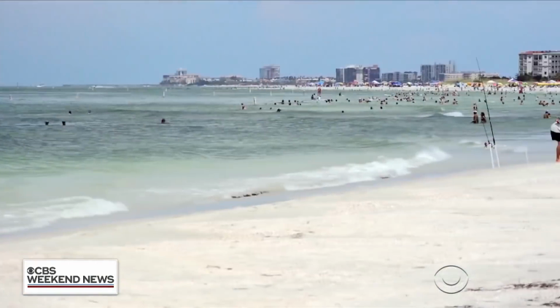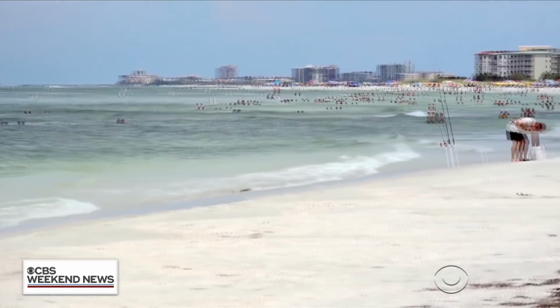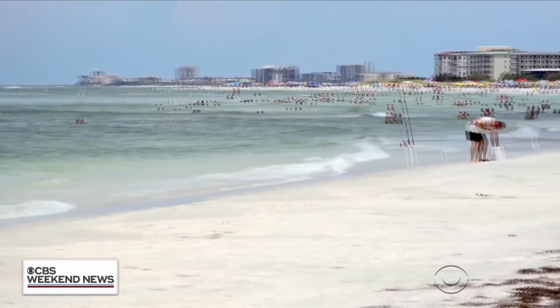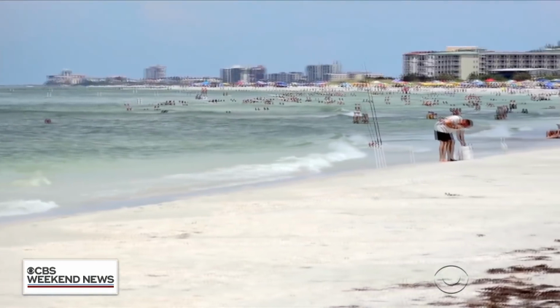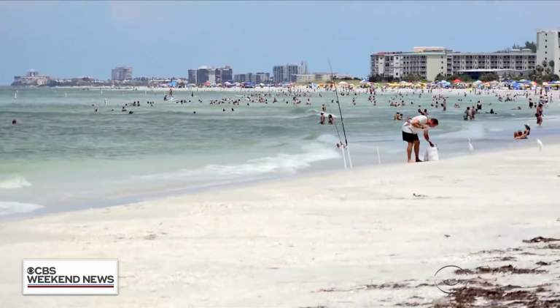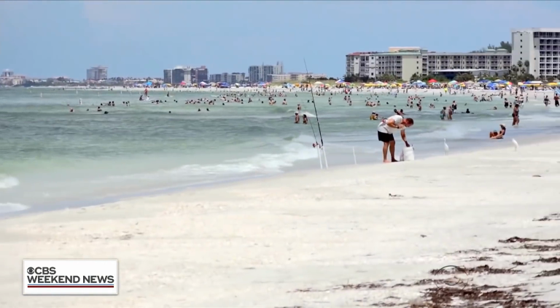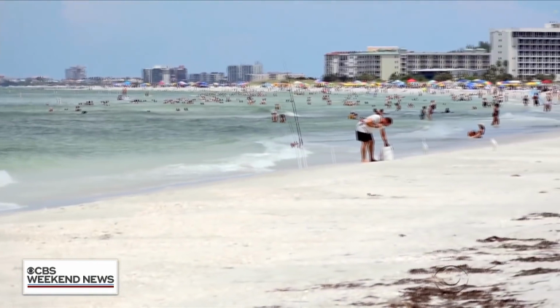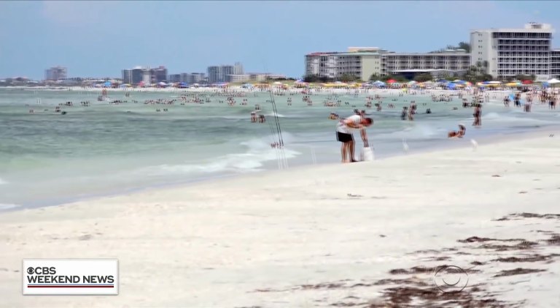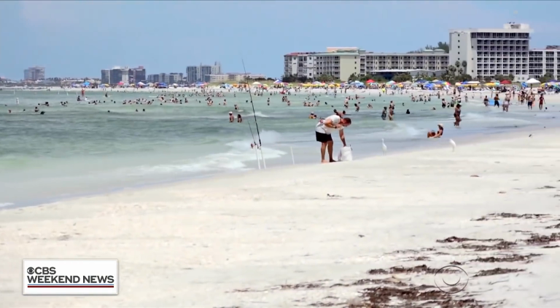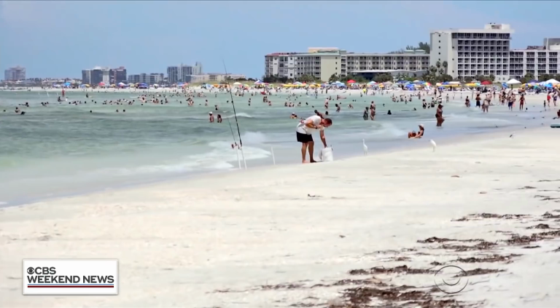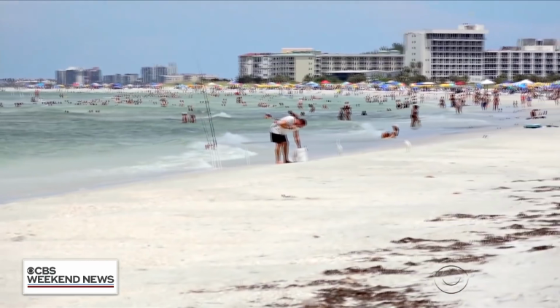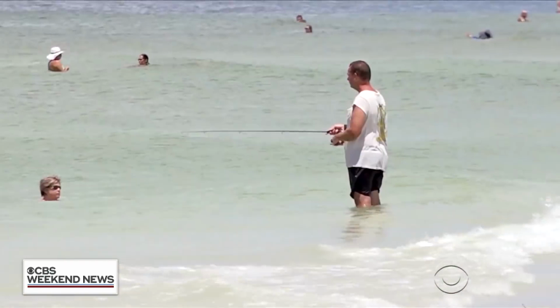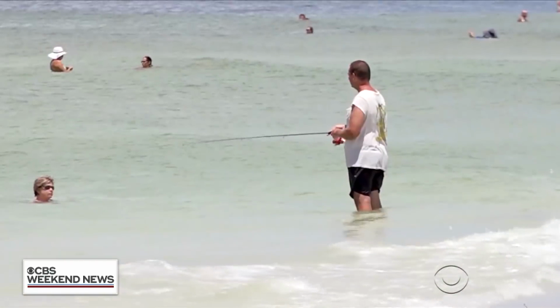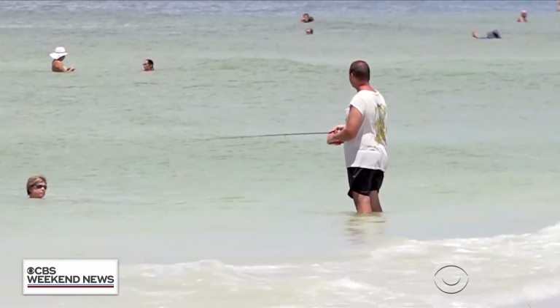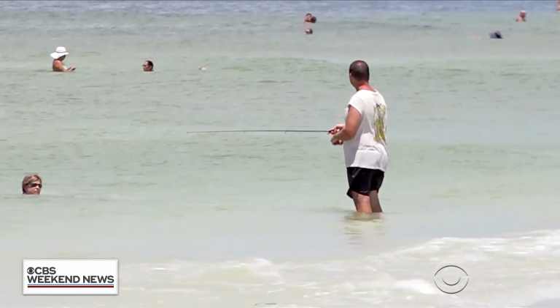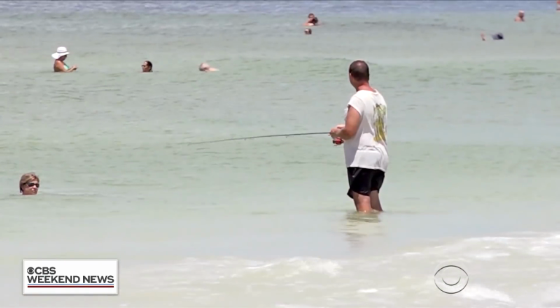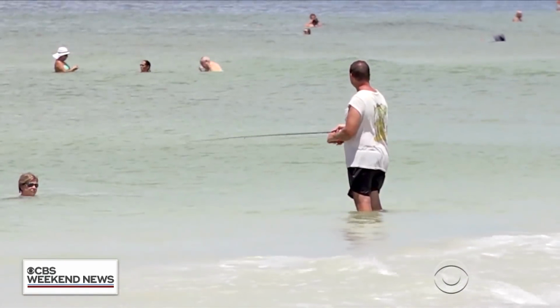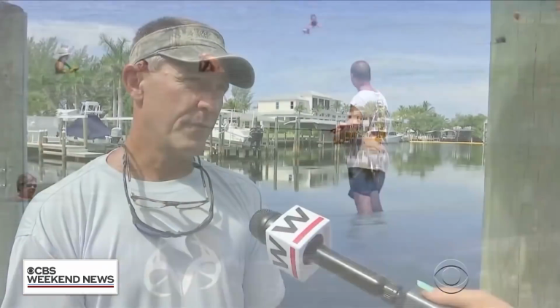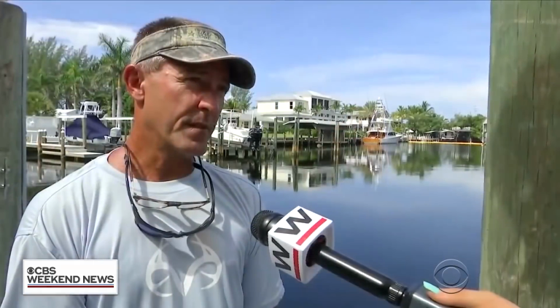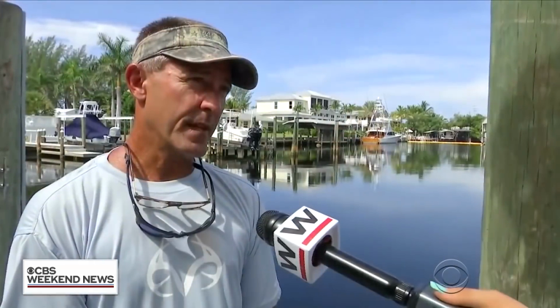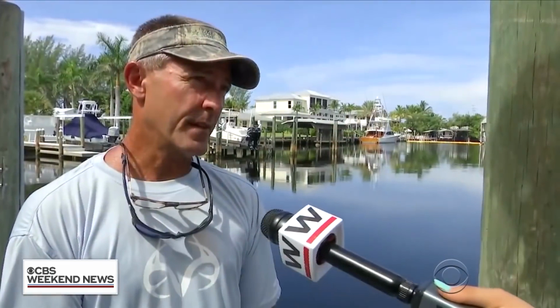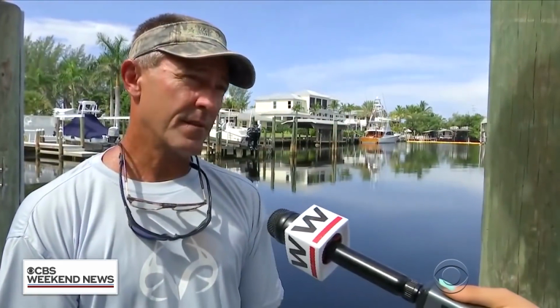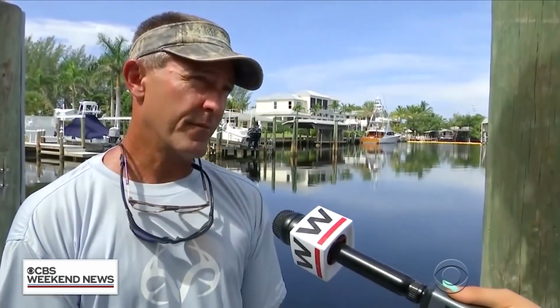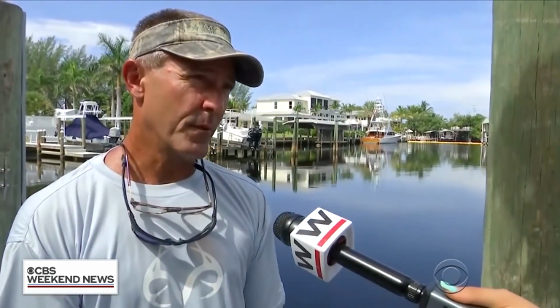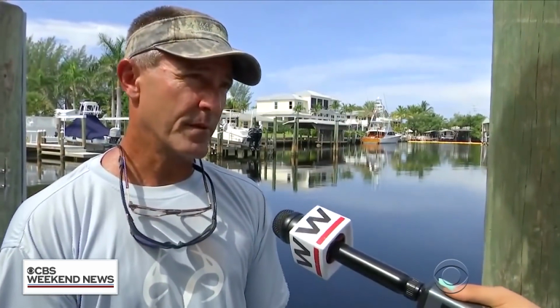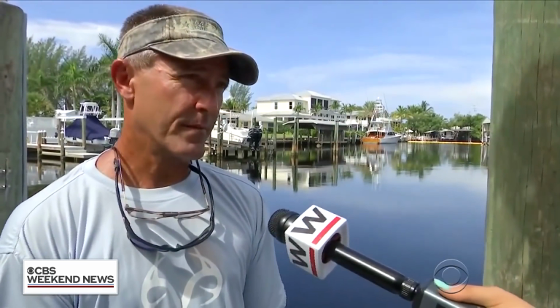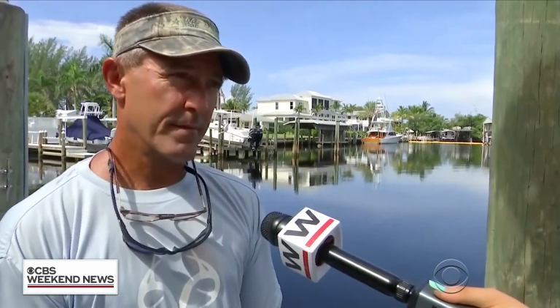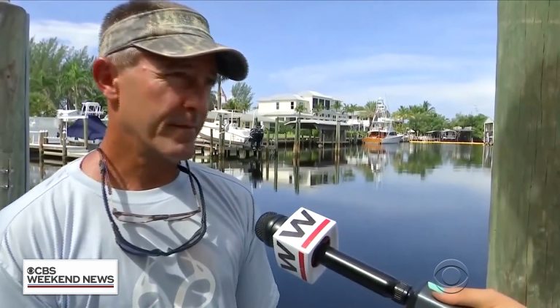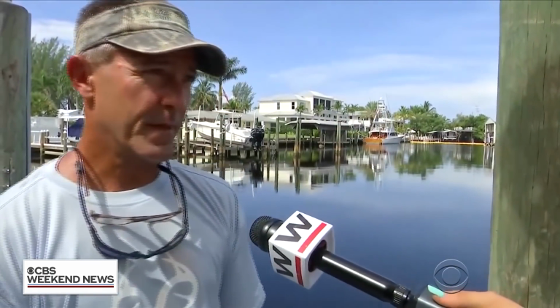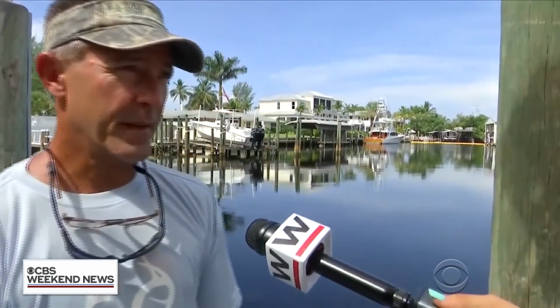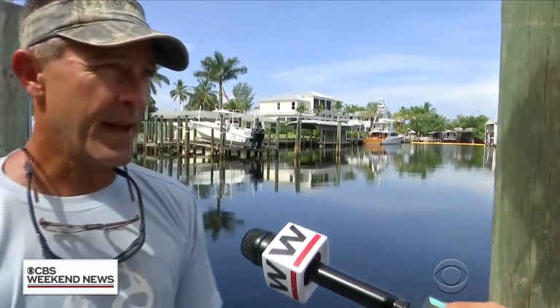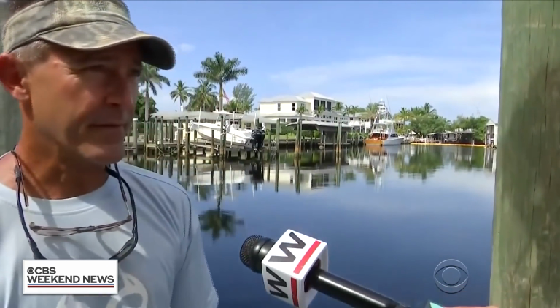It's wonderful. We've got to take care of our resources. If we don't have beaches to go to and fish to catch, Florida's cut in half.